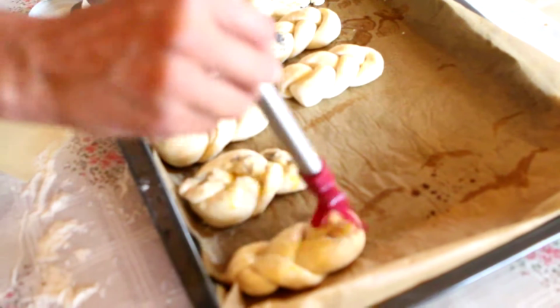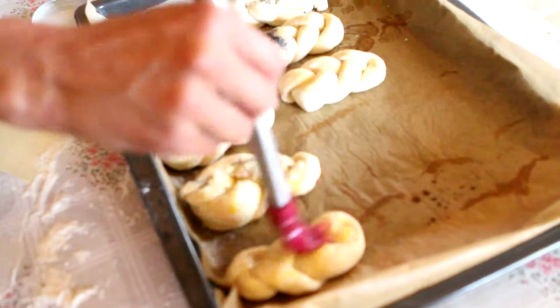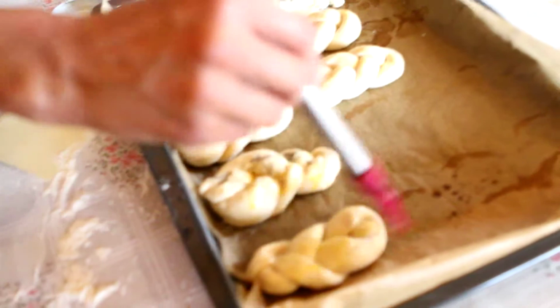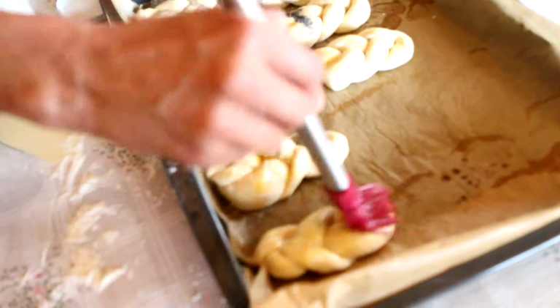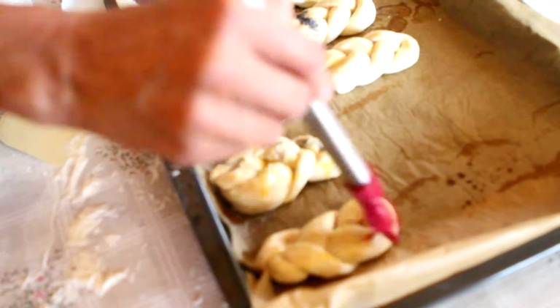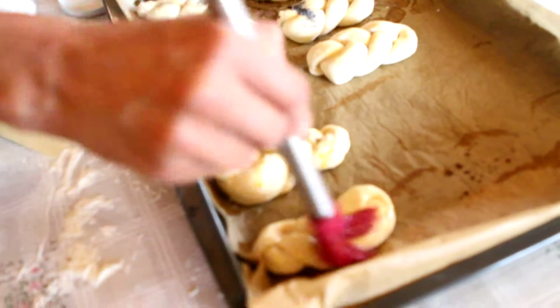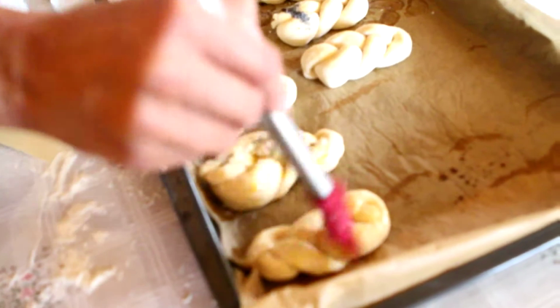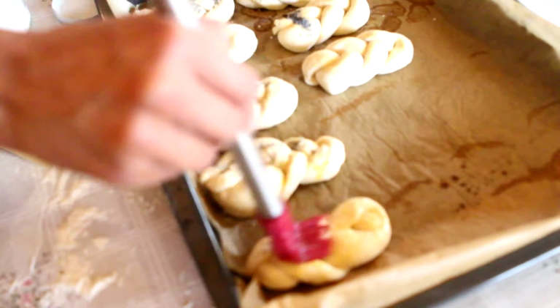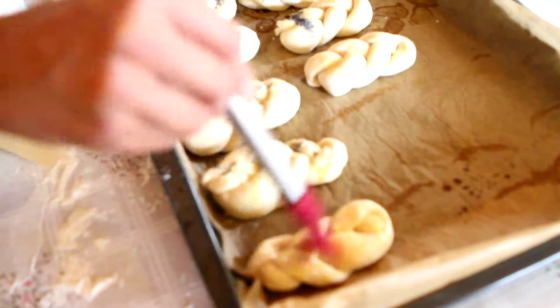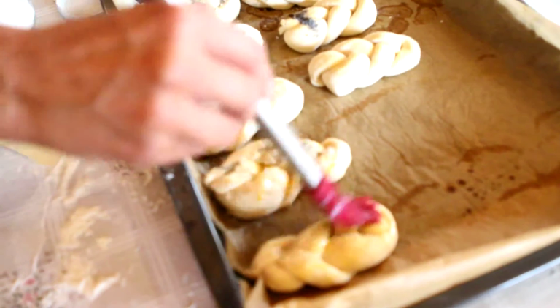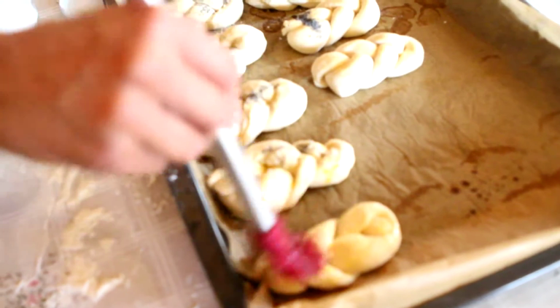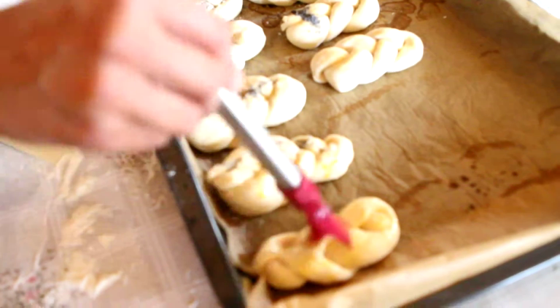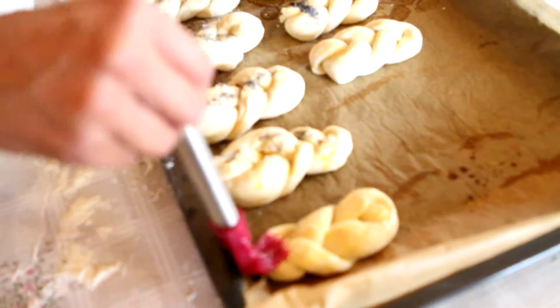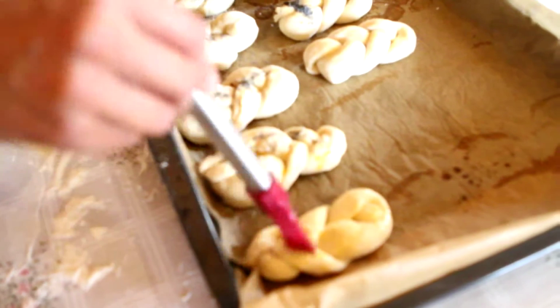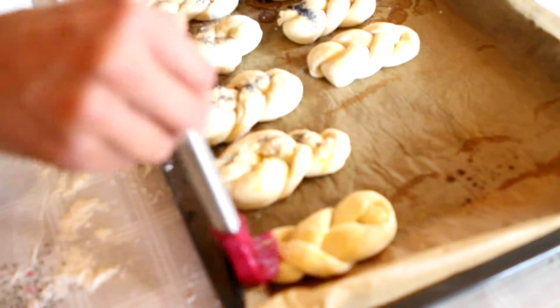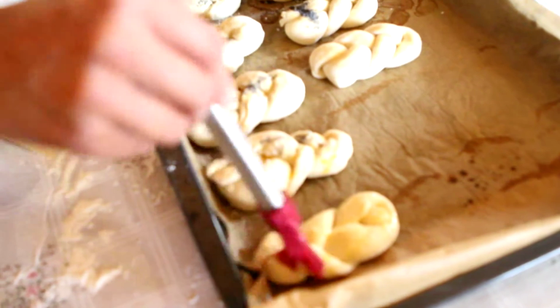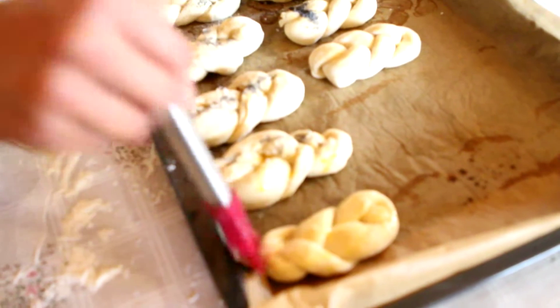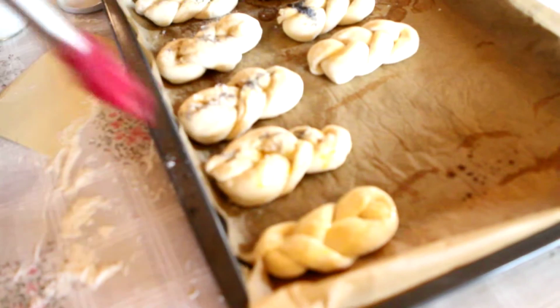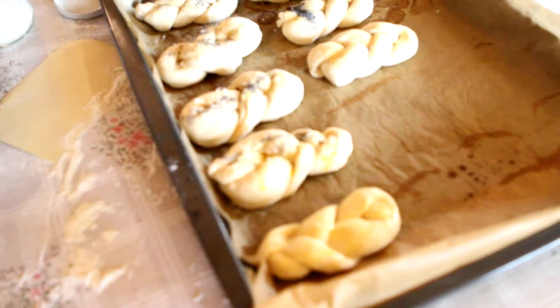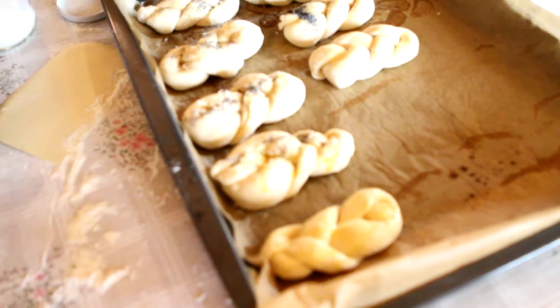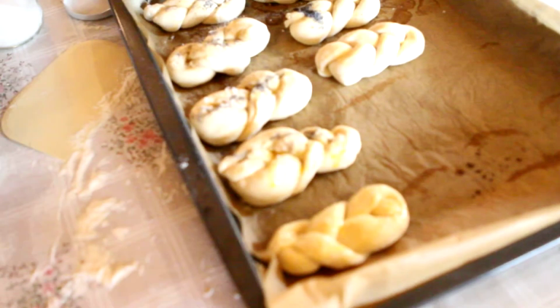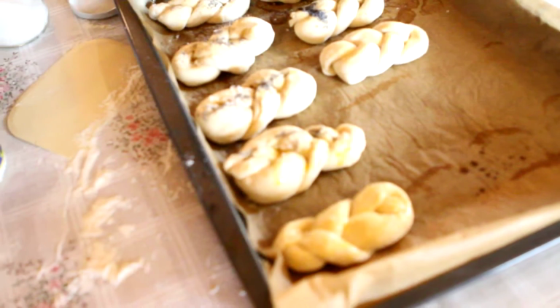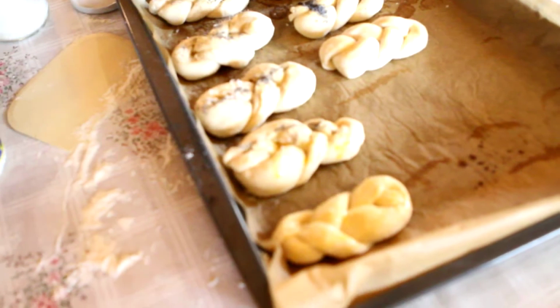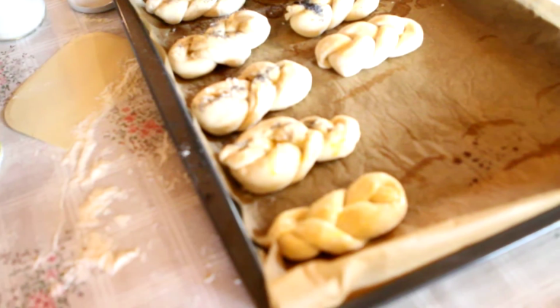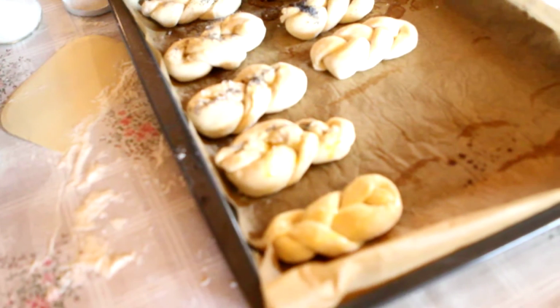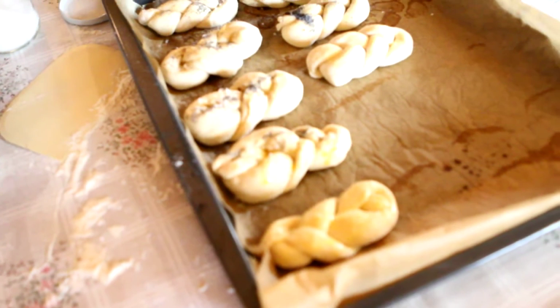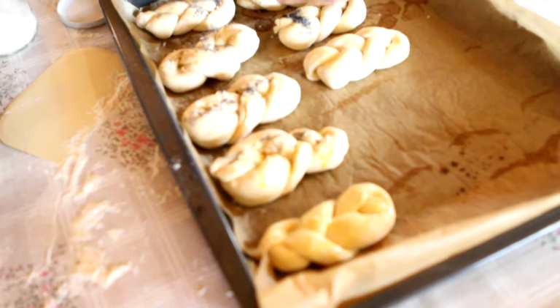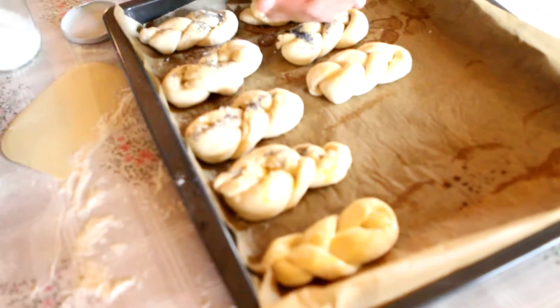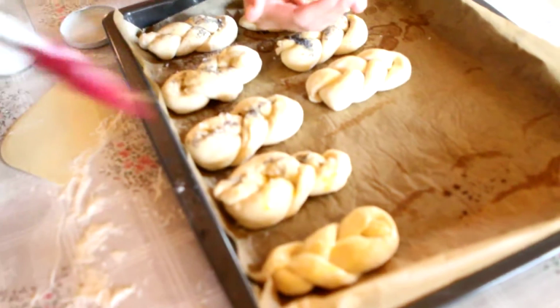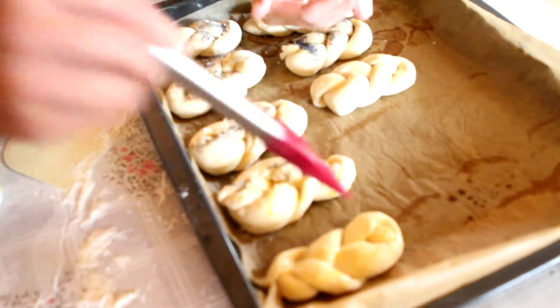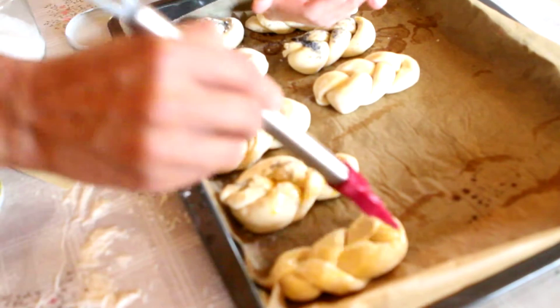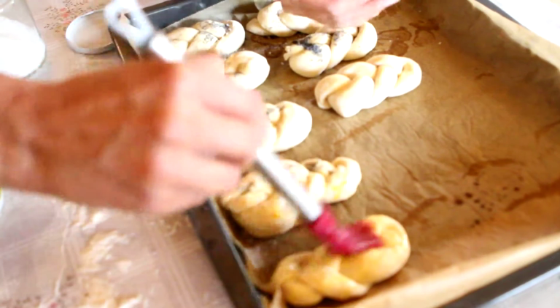And if savory, you could do cinnamon. Yes. If it's sweet — cinnamon.